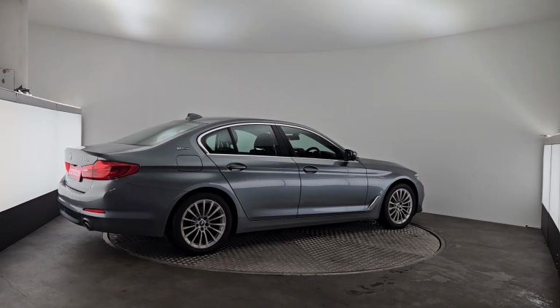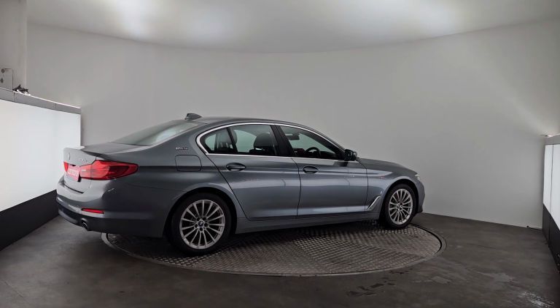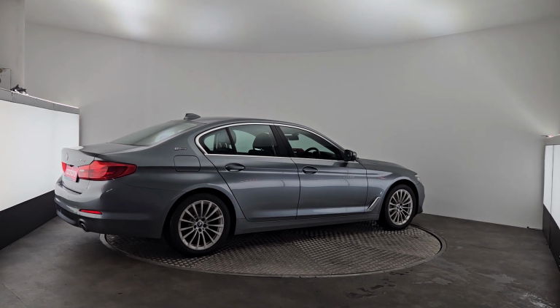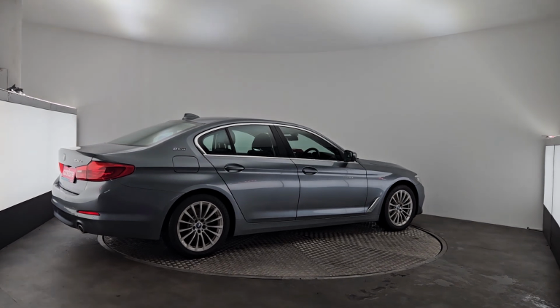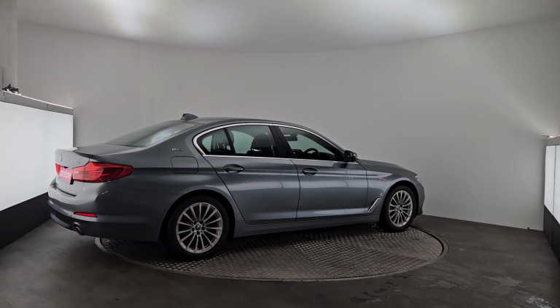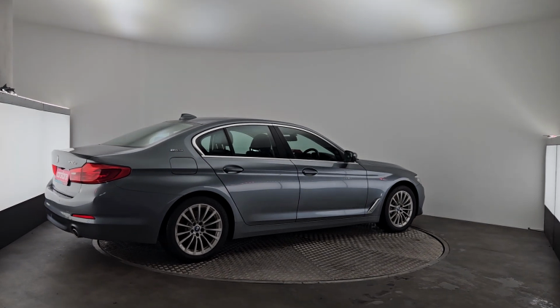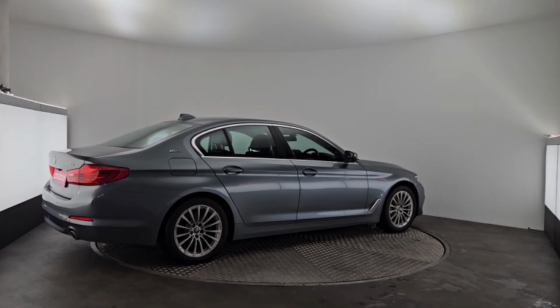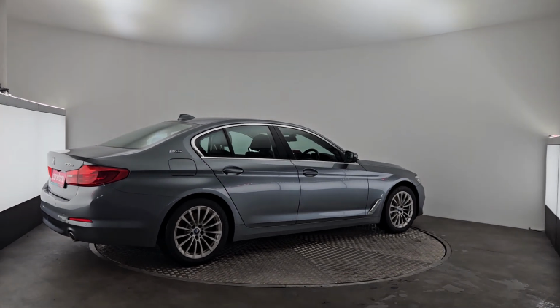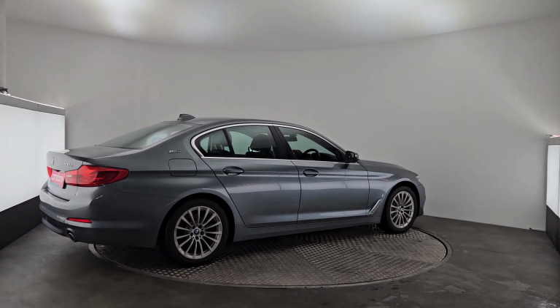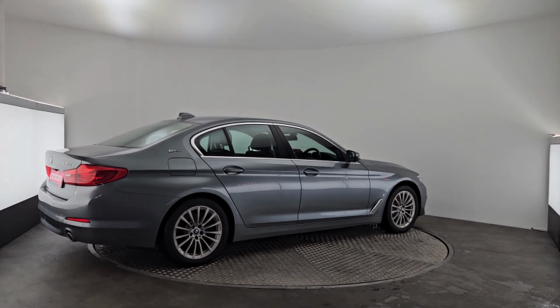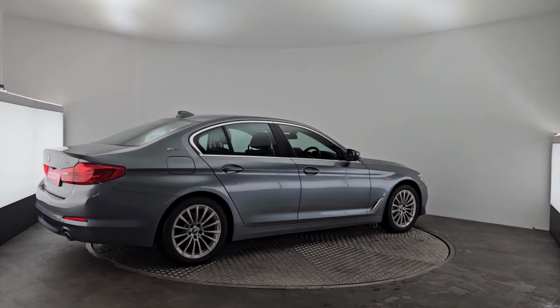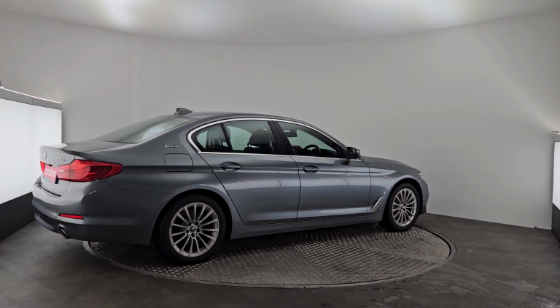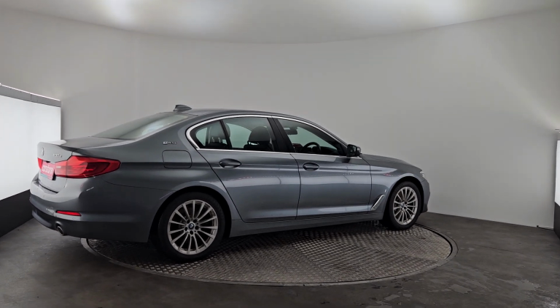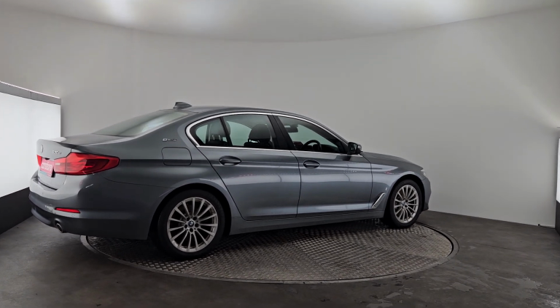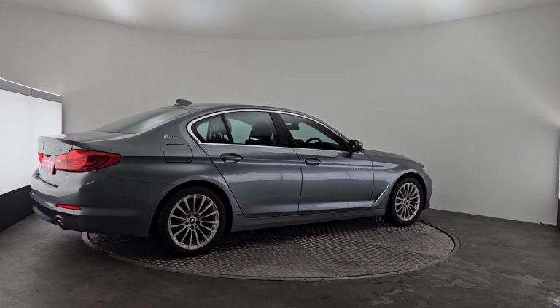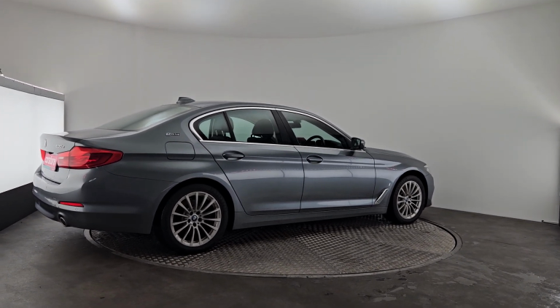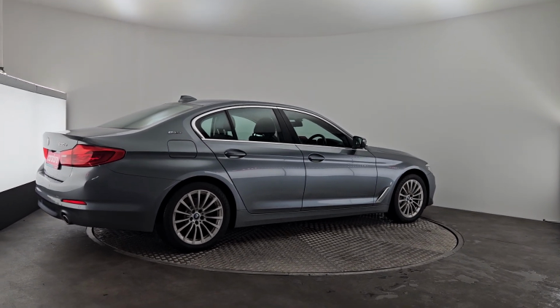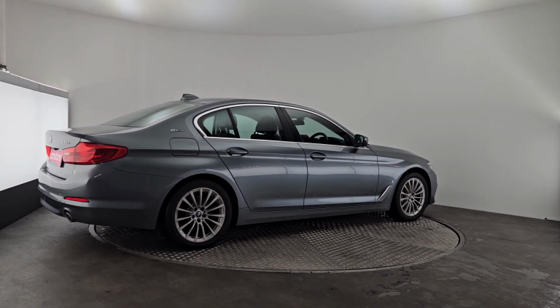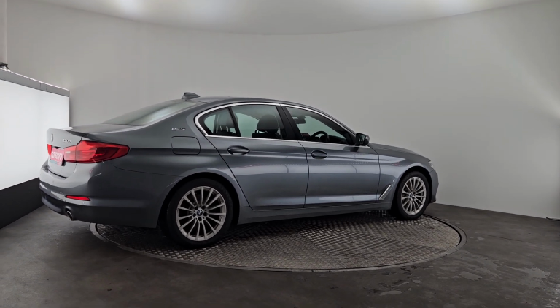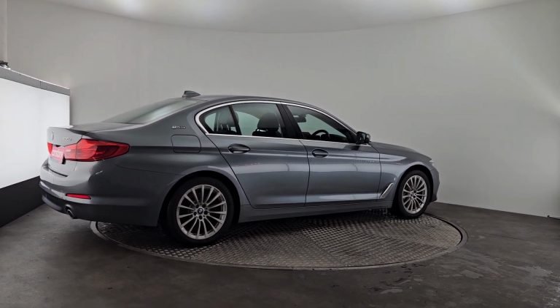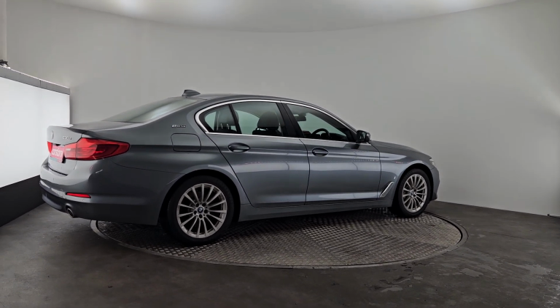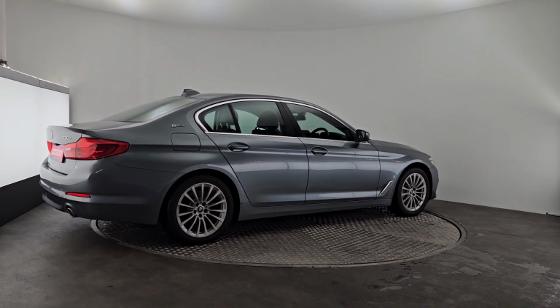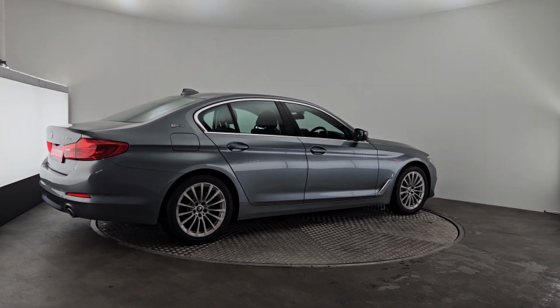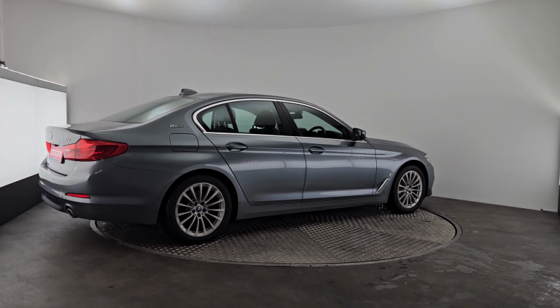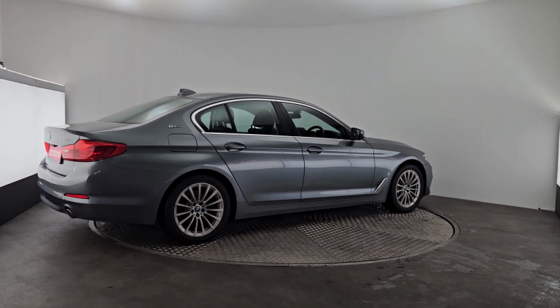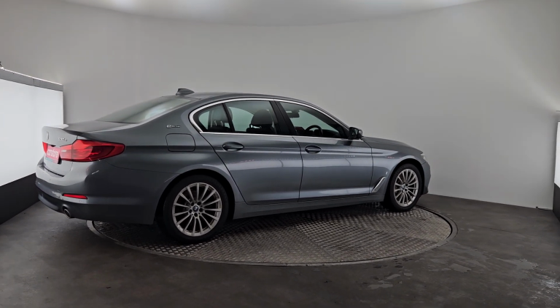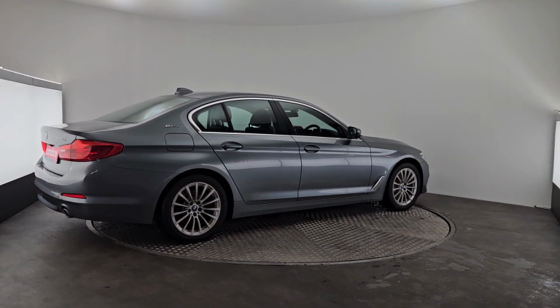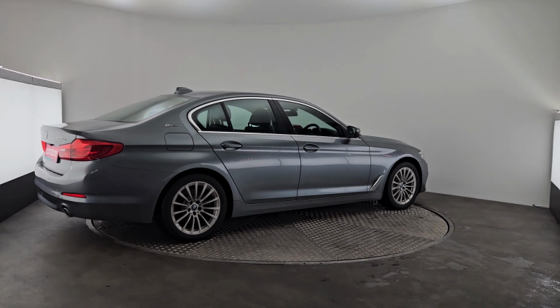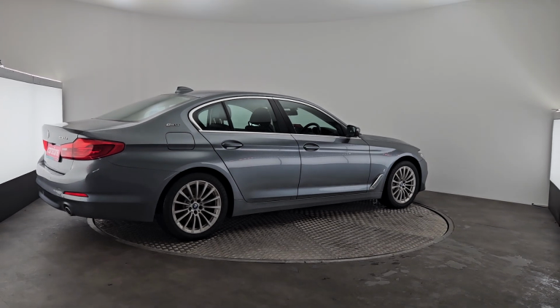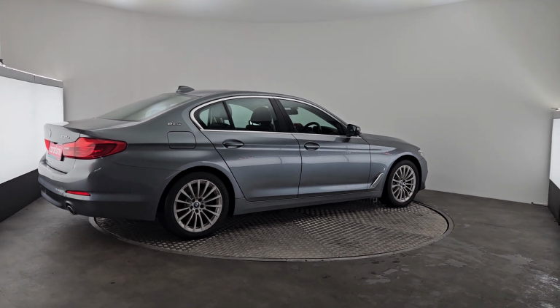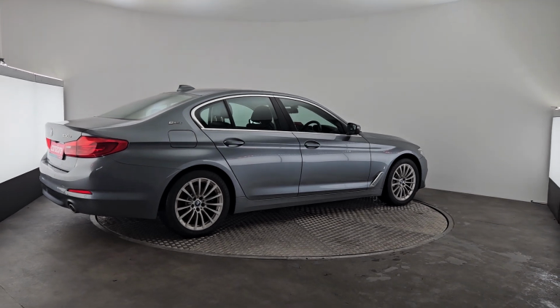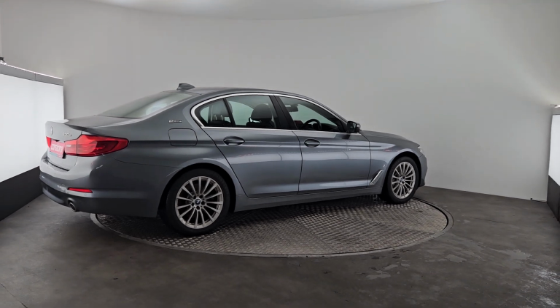This car will also come with 12 months warranty, fully serviced and fully validated.